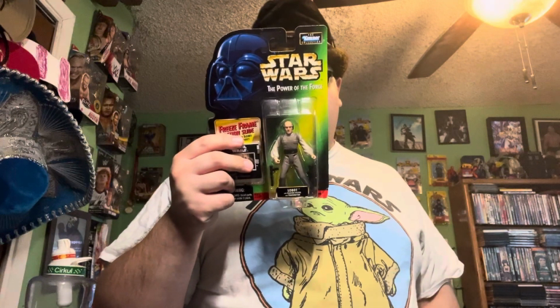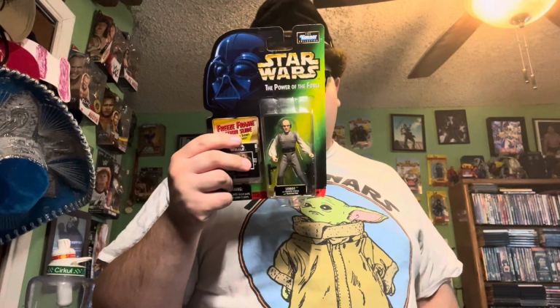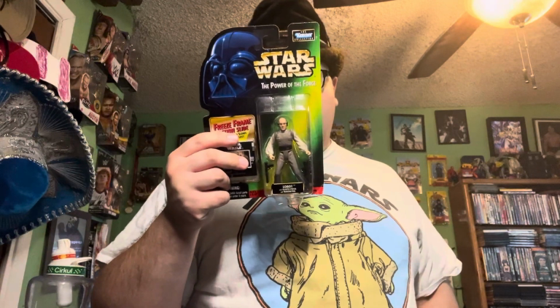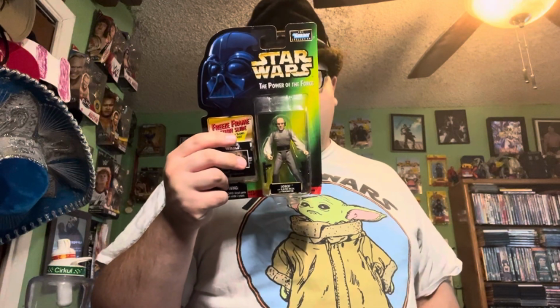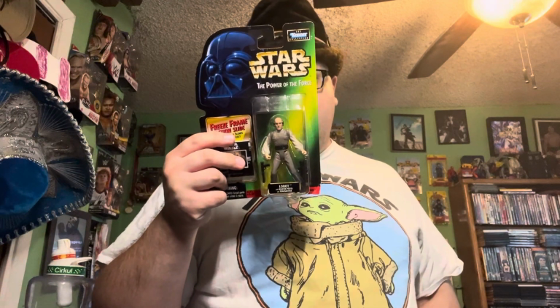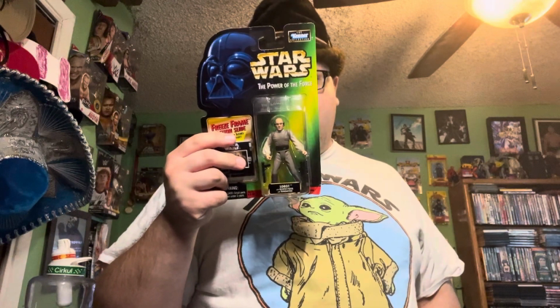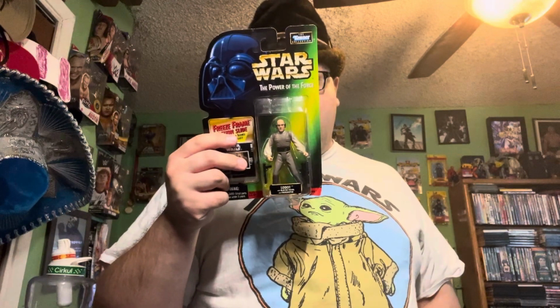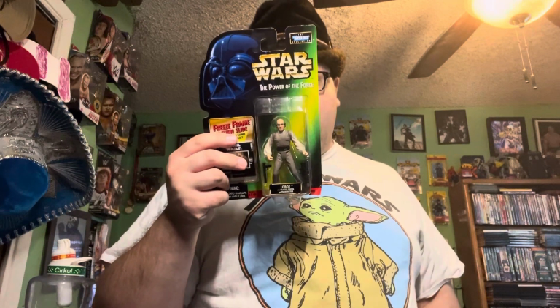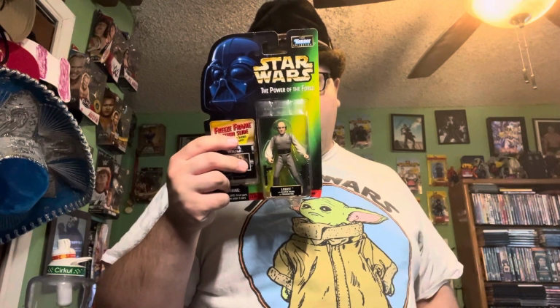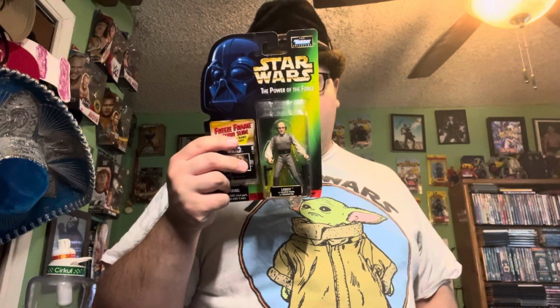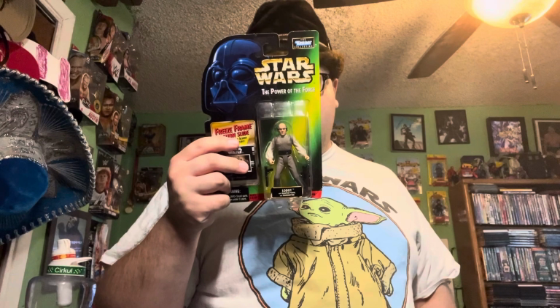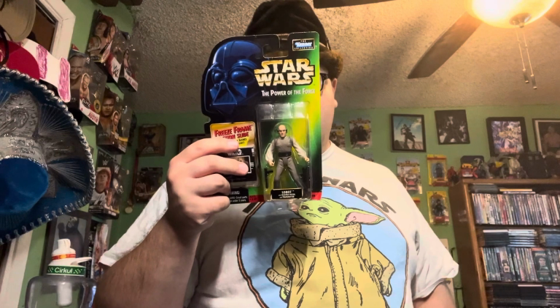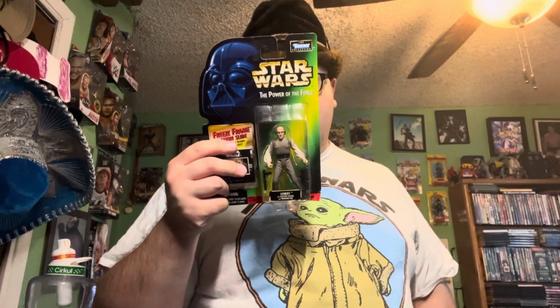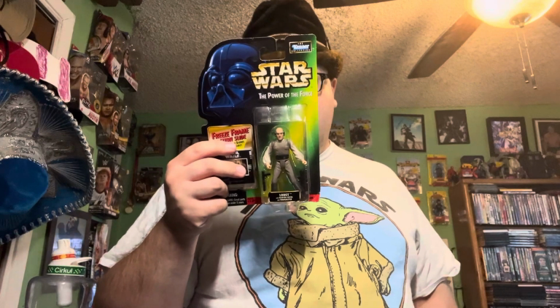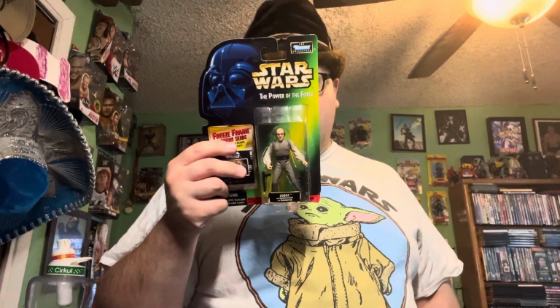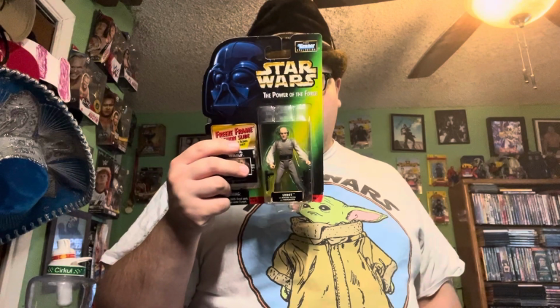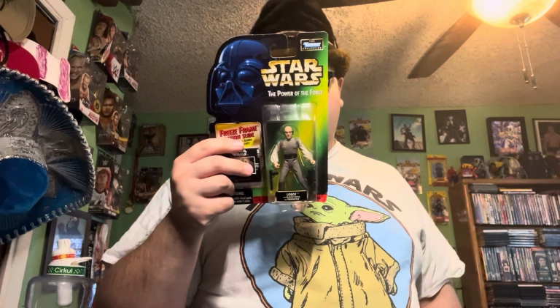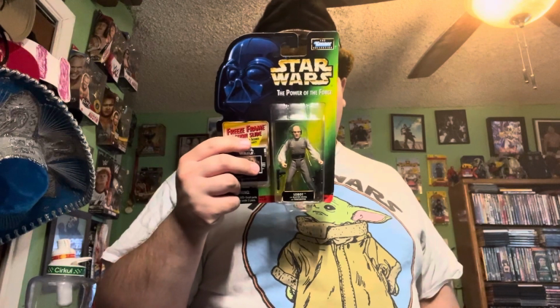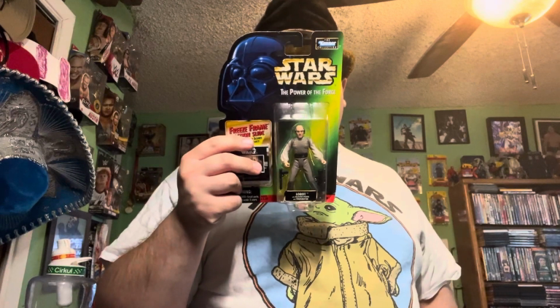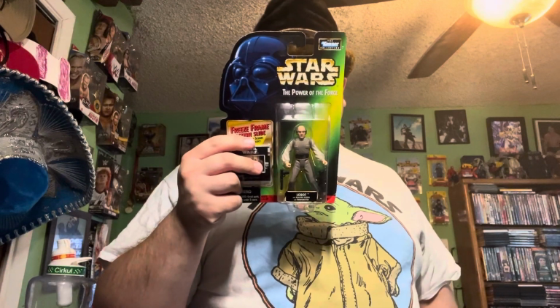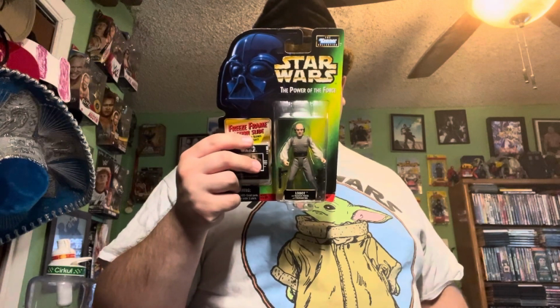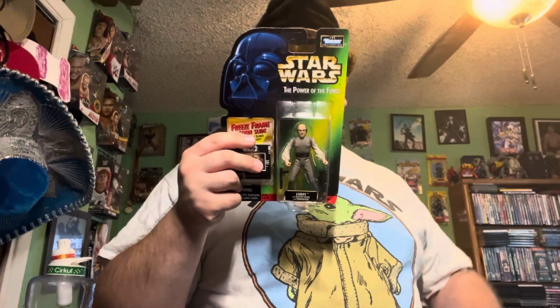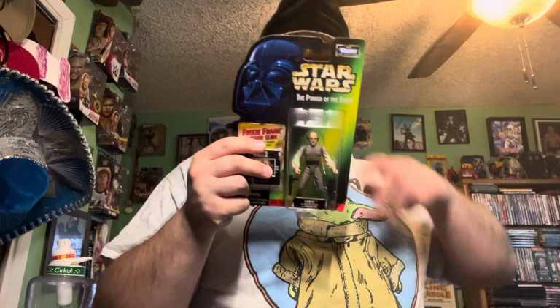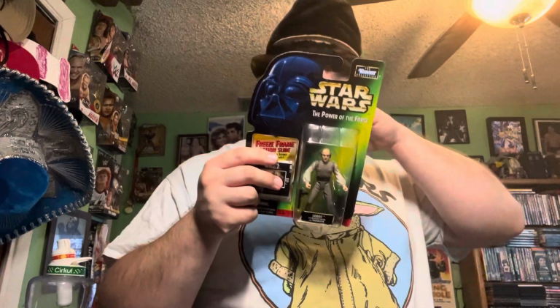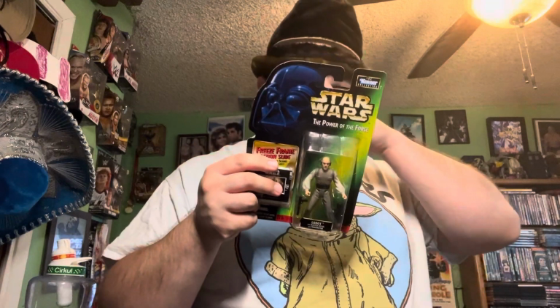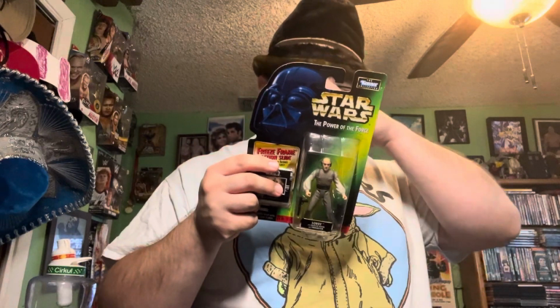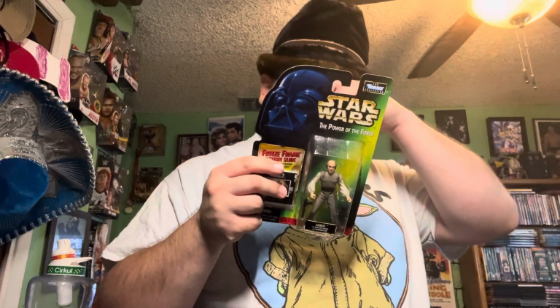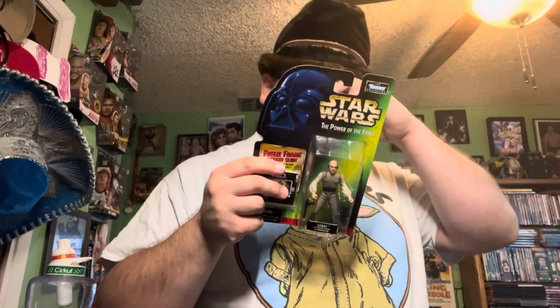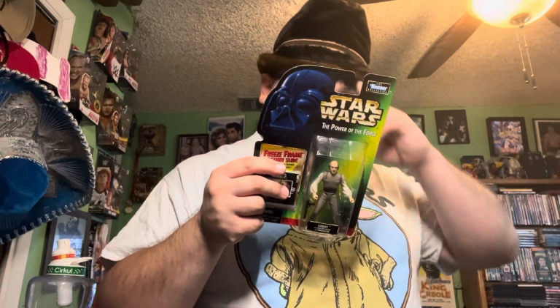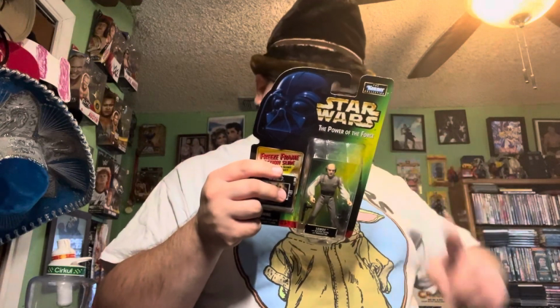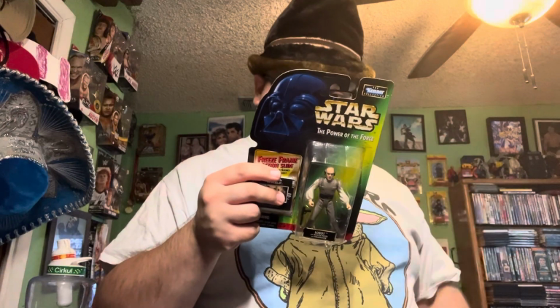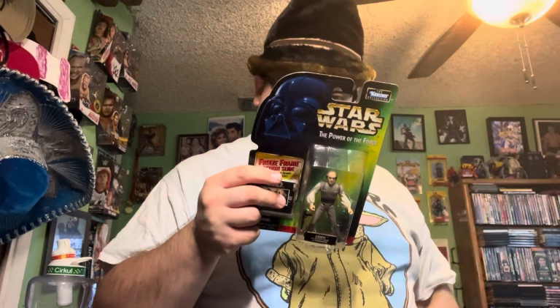Lando and his companions would safely escape the Imperial occupation of the city.